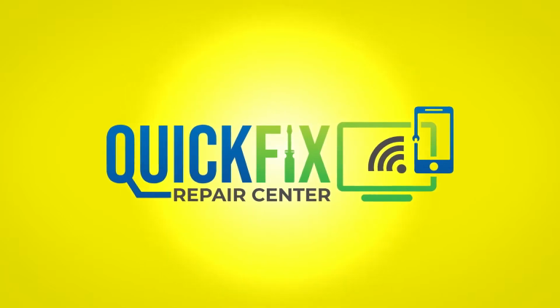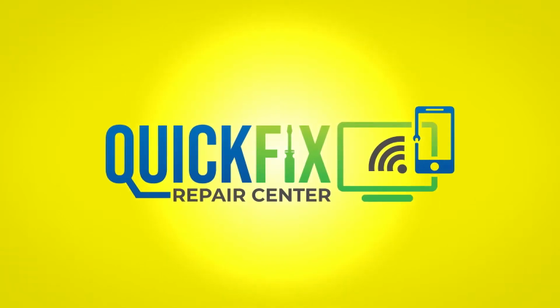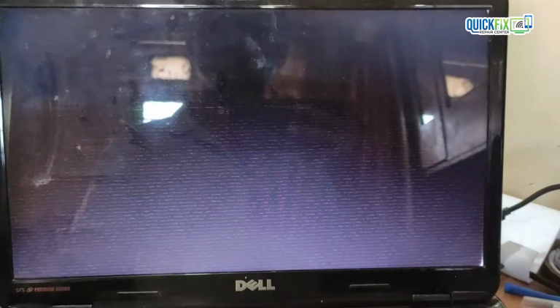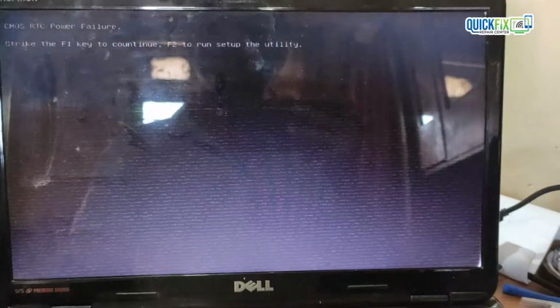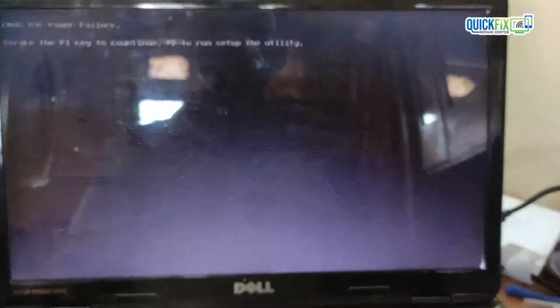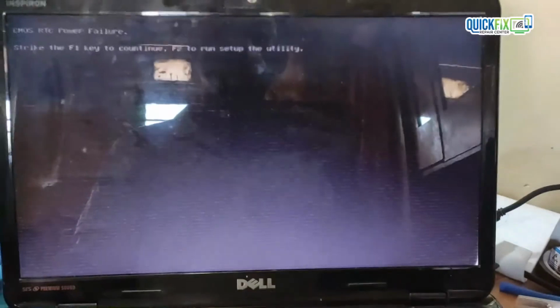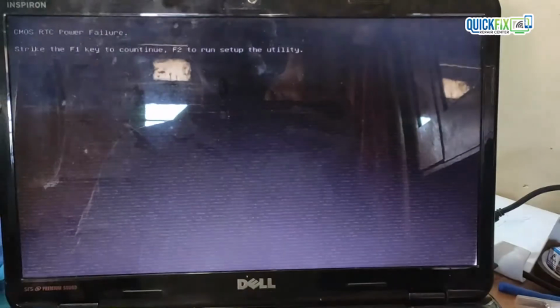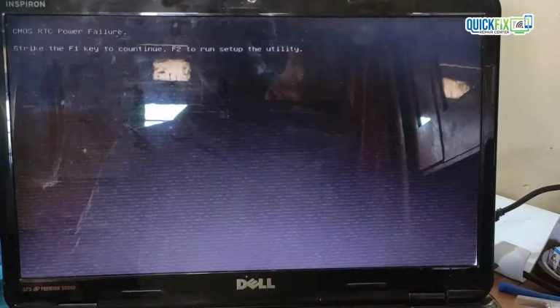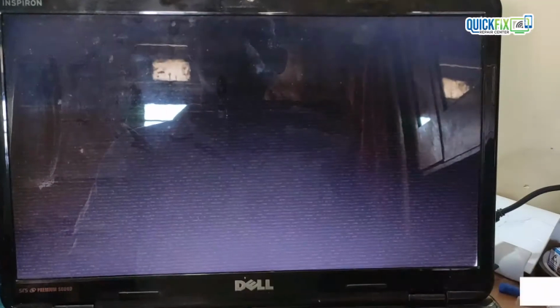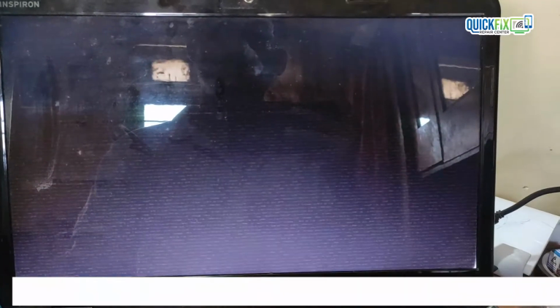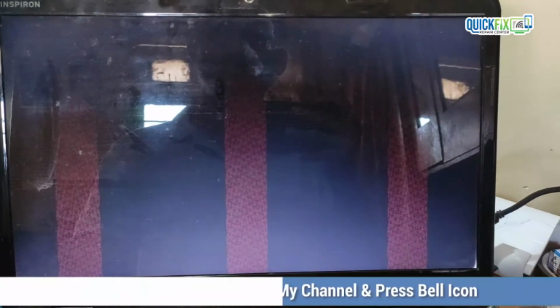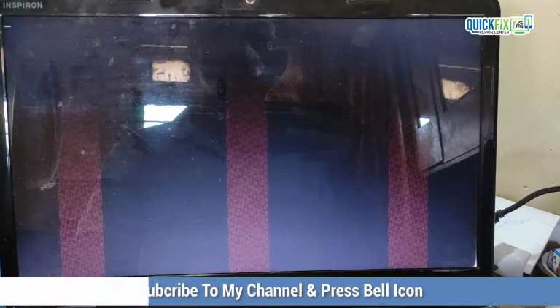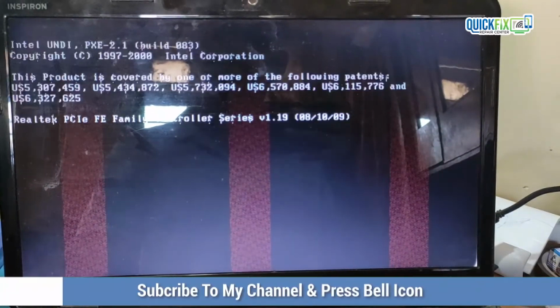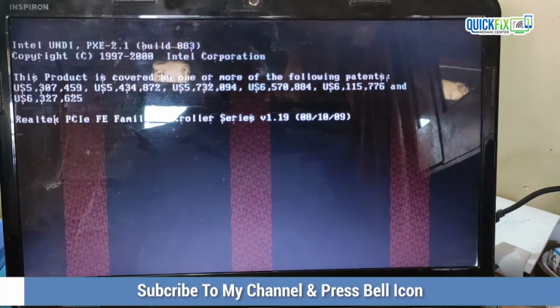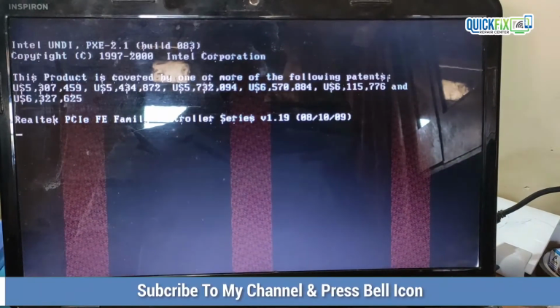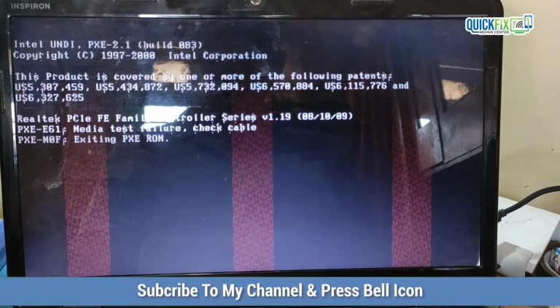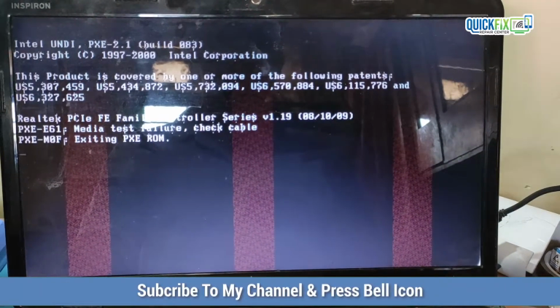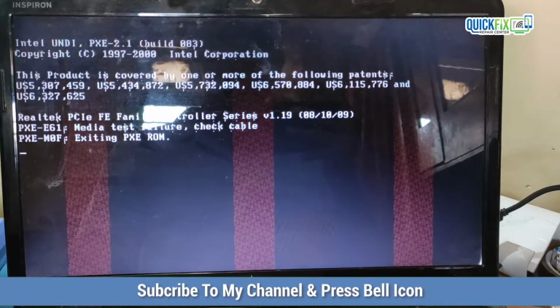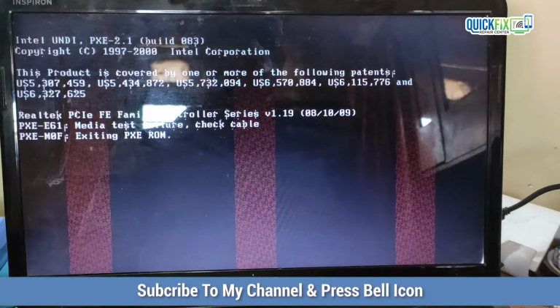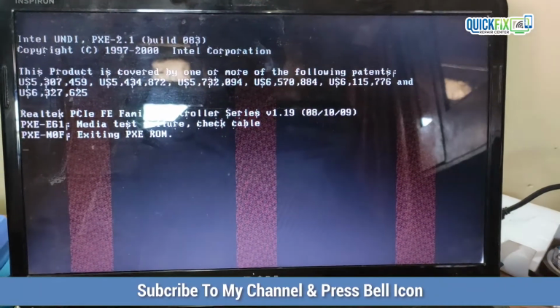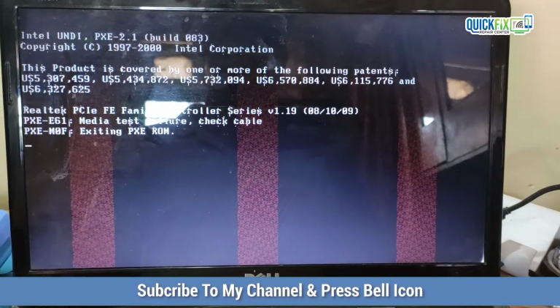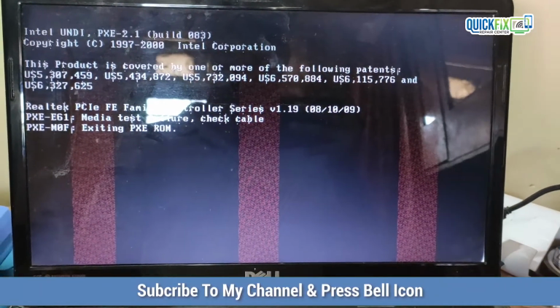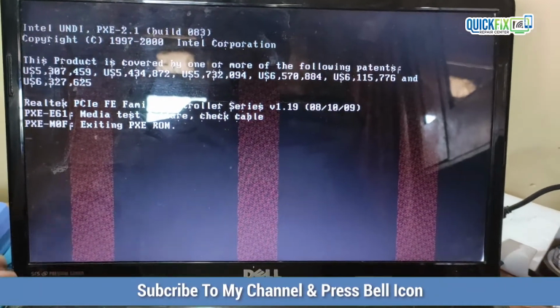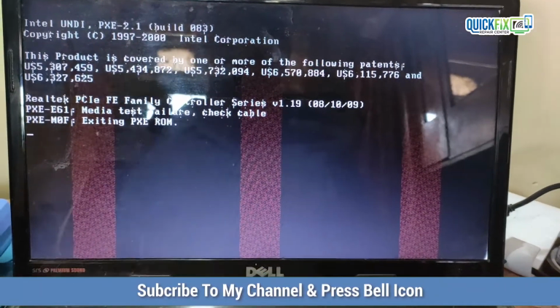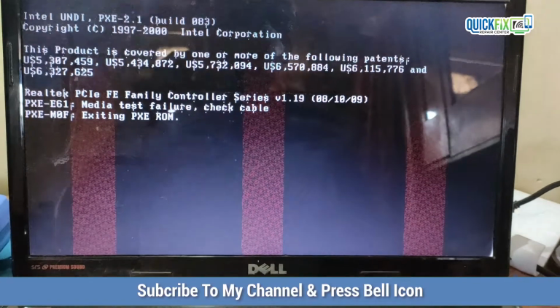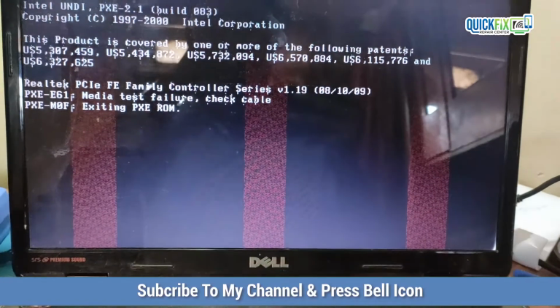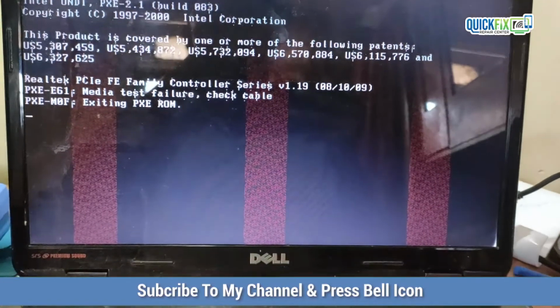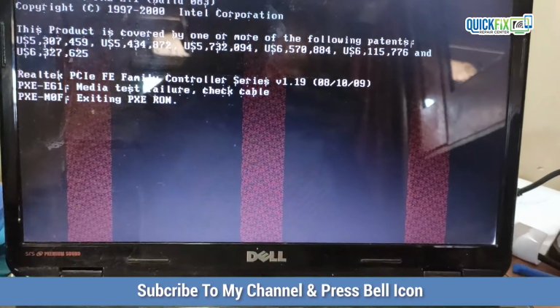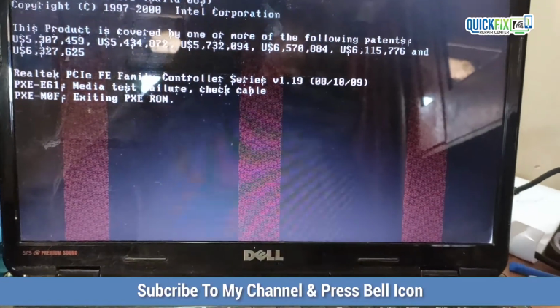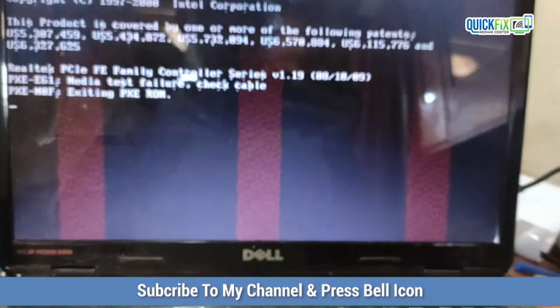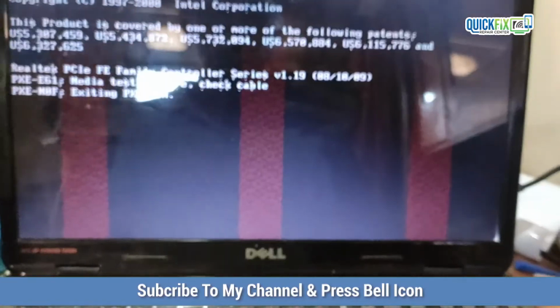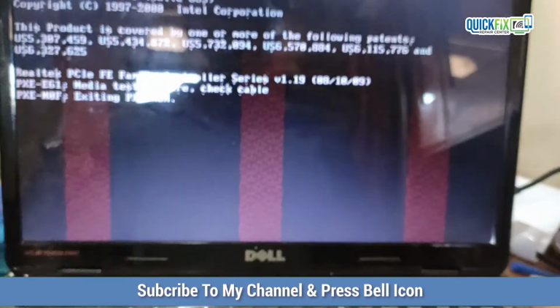As you can see, the buzzing problem is coming due to CMOS battery failure. I will change it later.